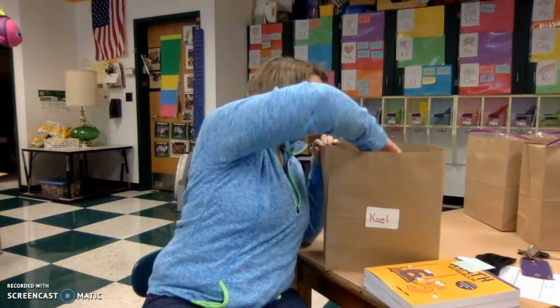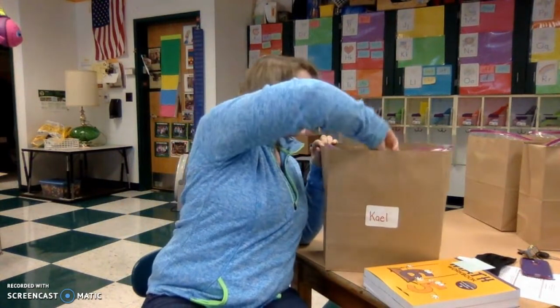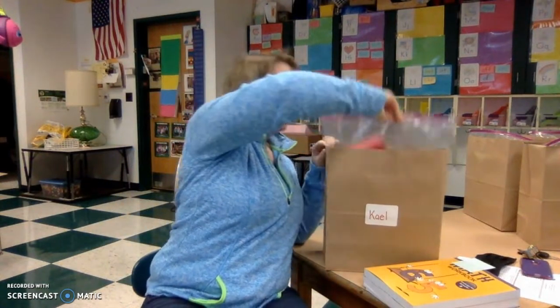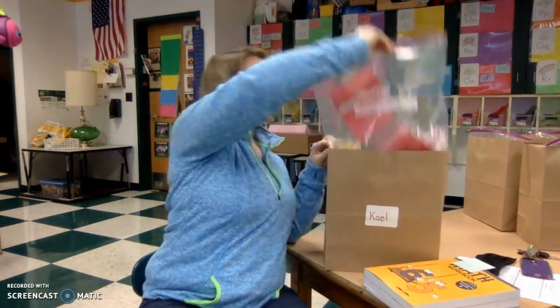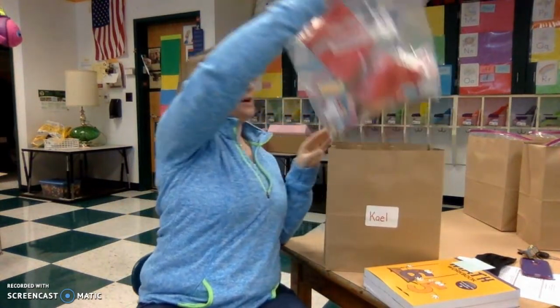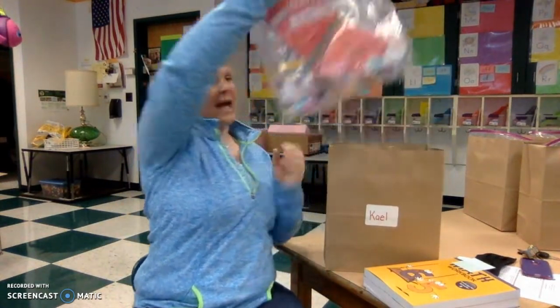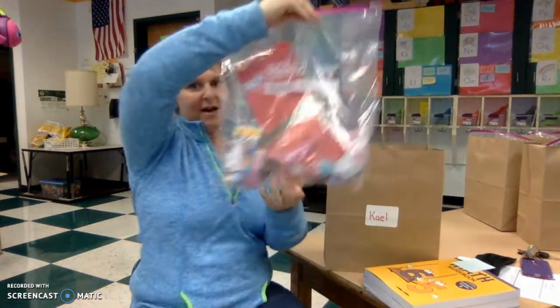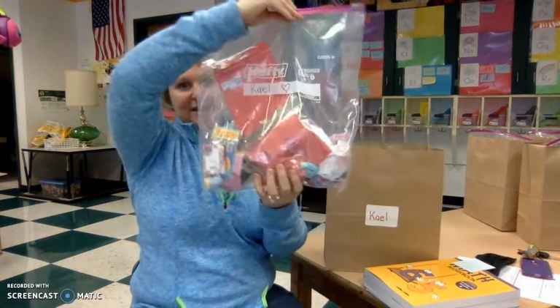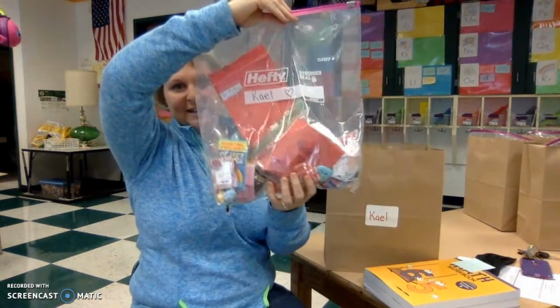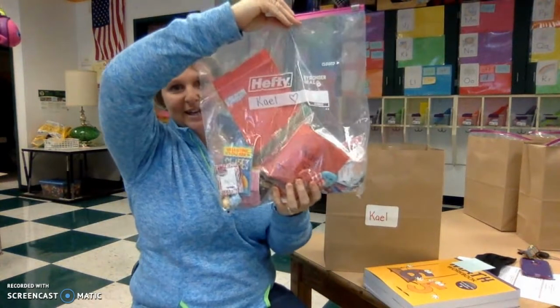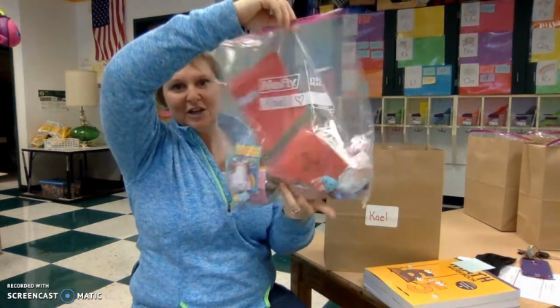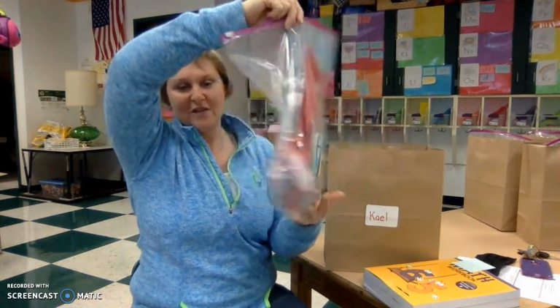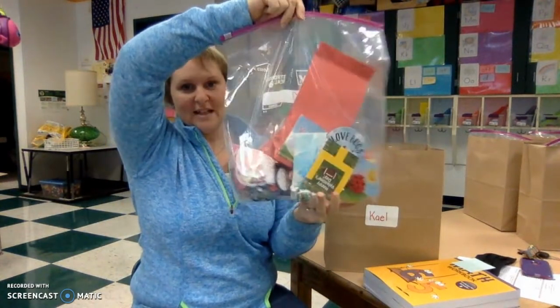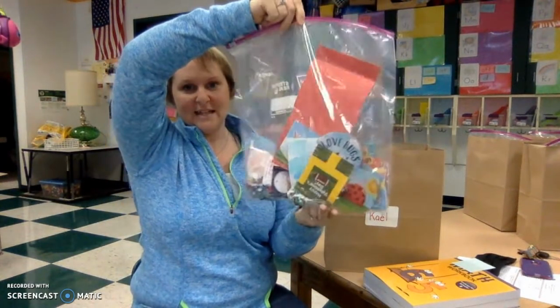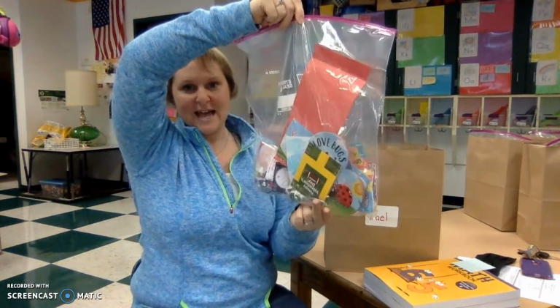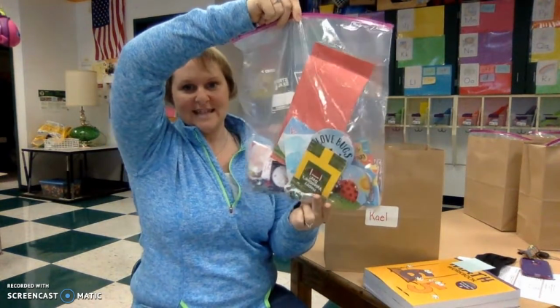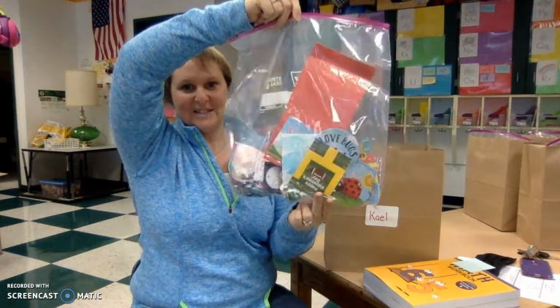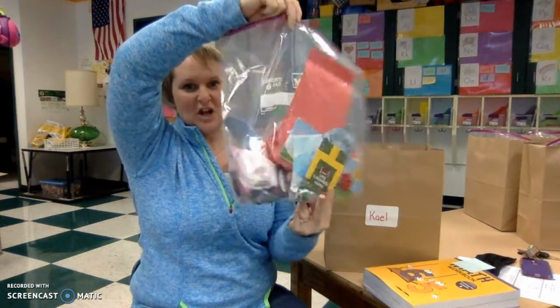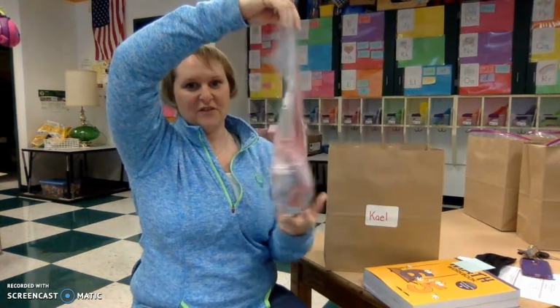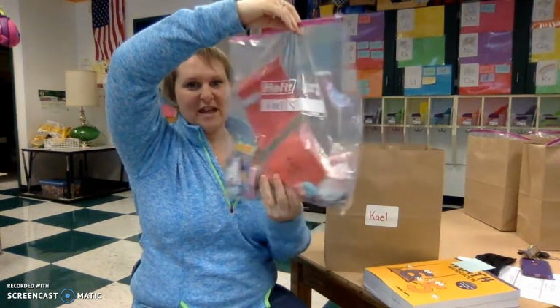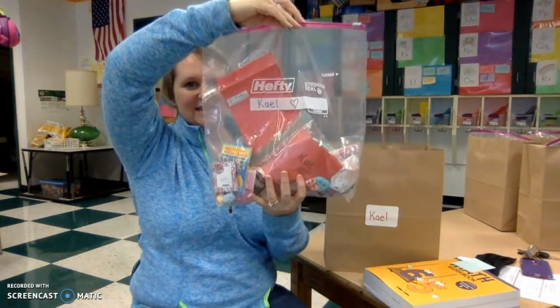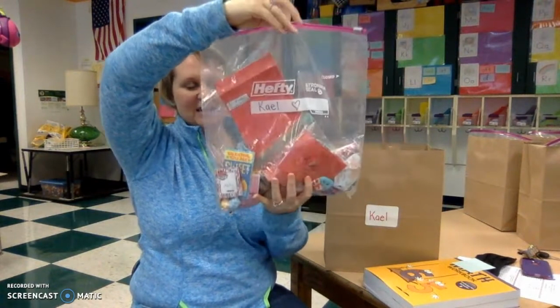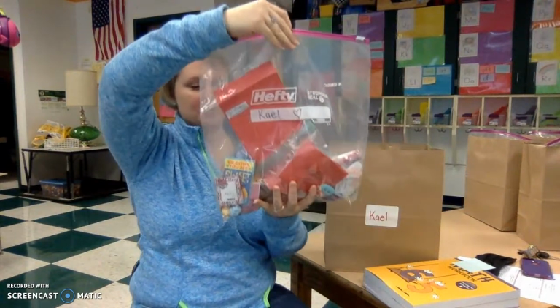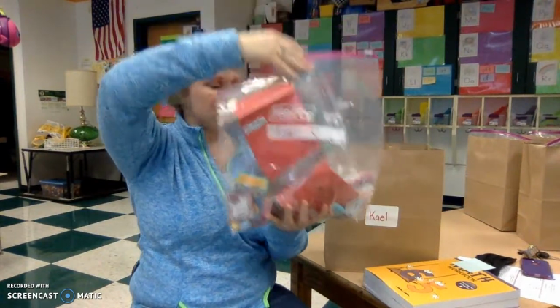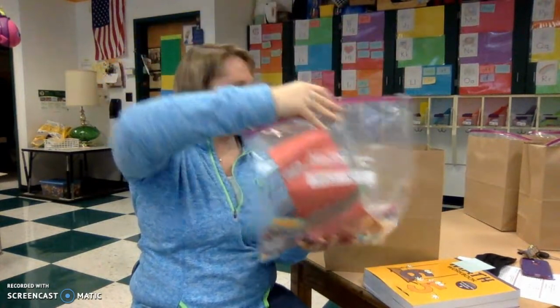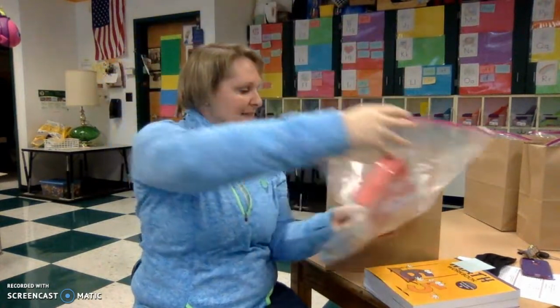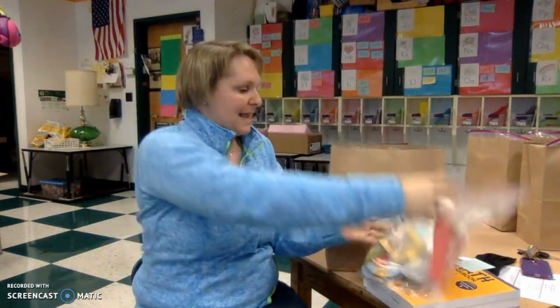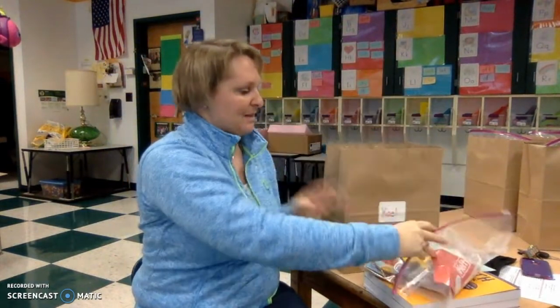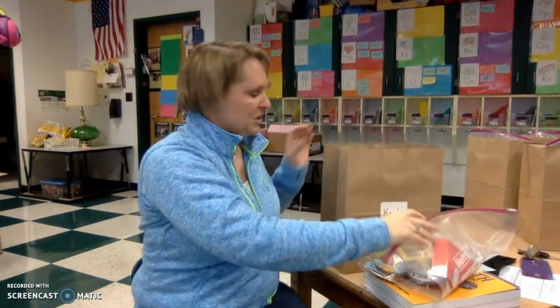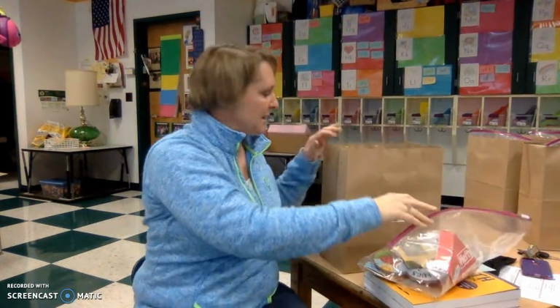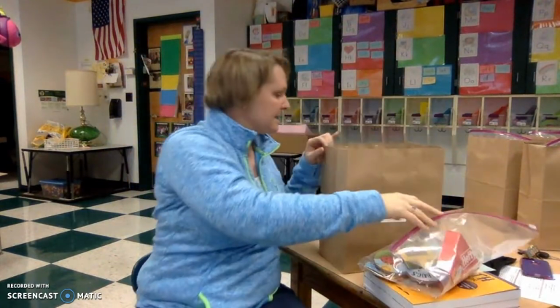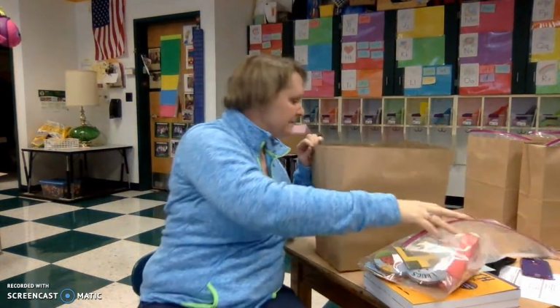You will also have your valentines. These are all of your valentines from your friends and Mrs. Jameson.